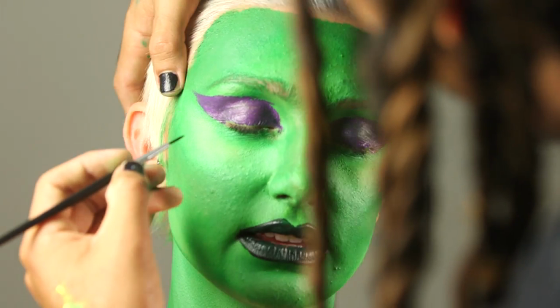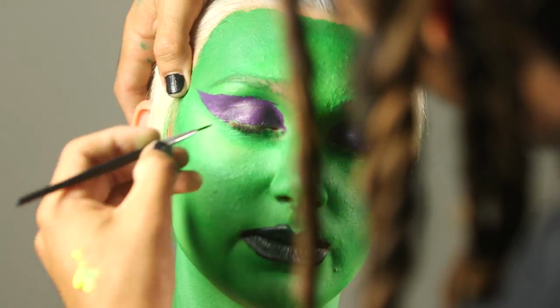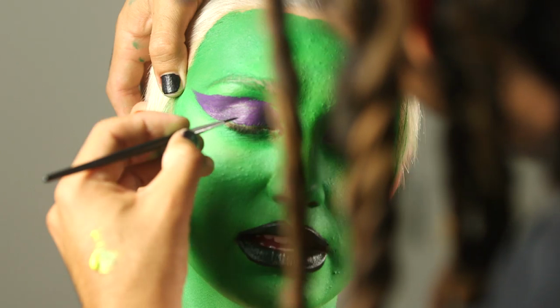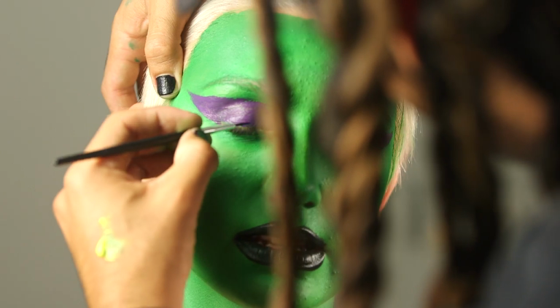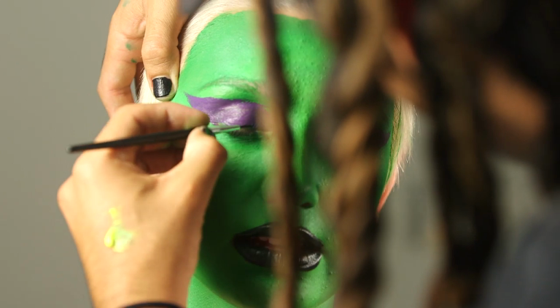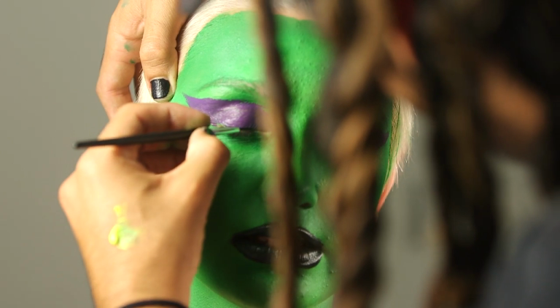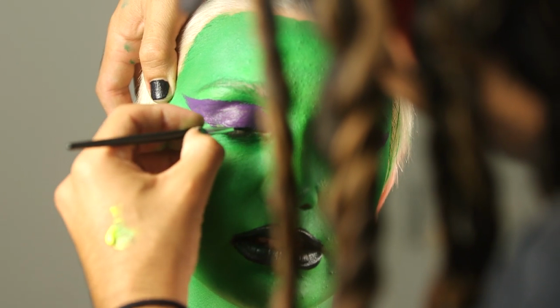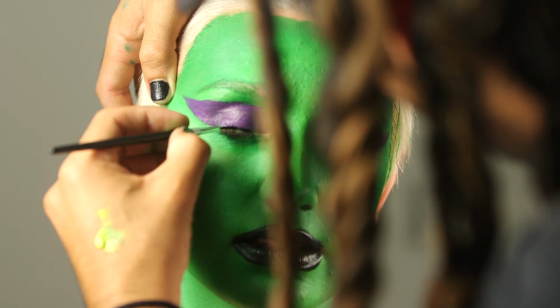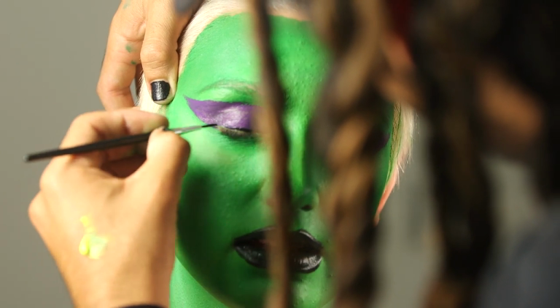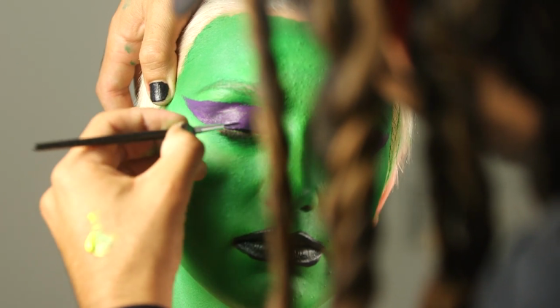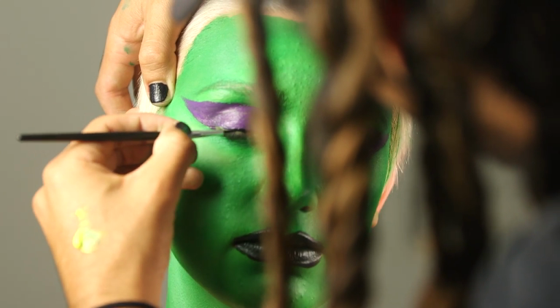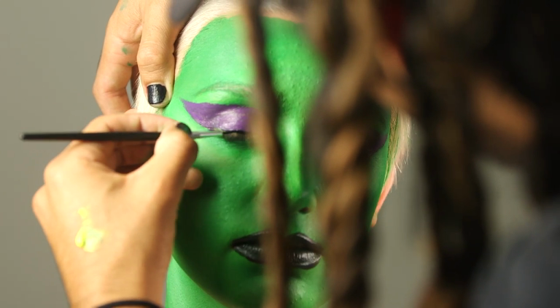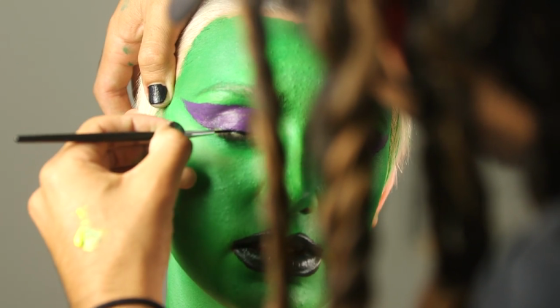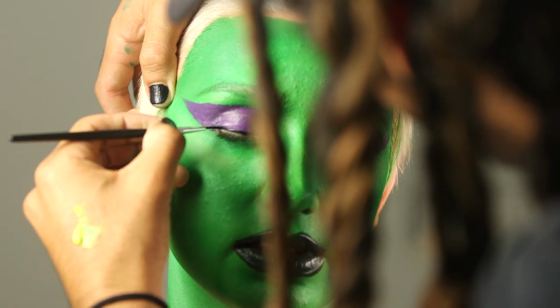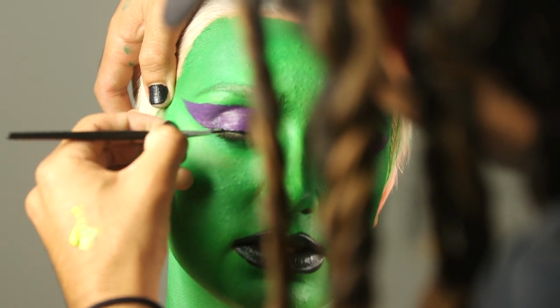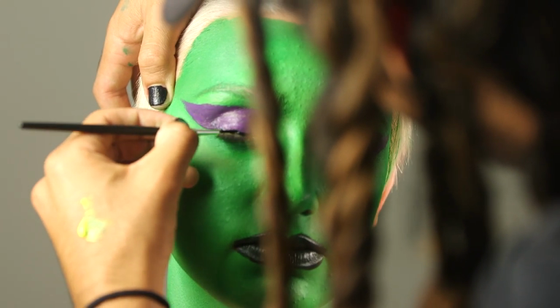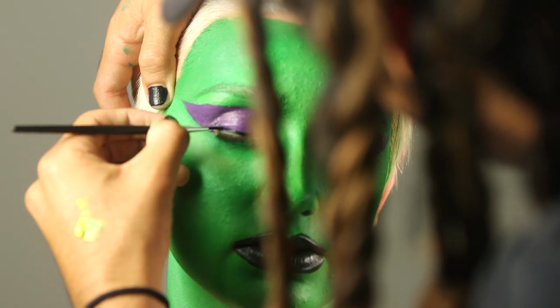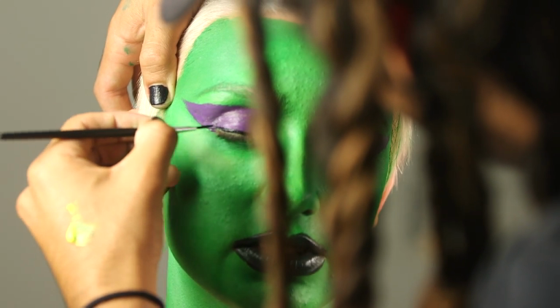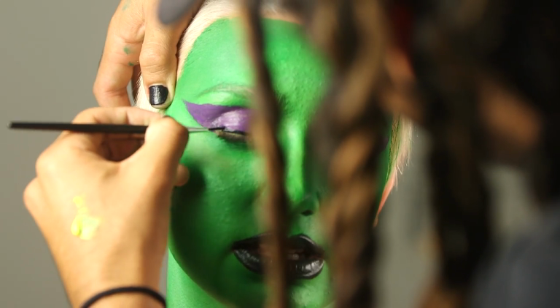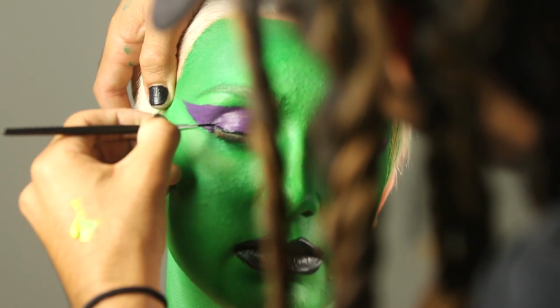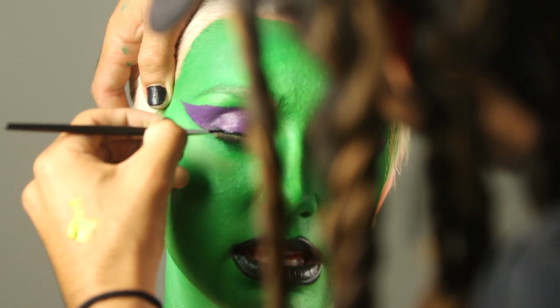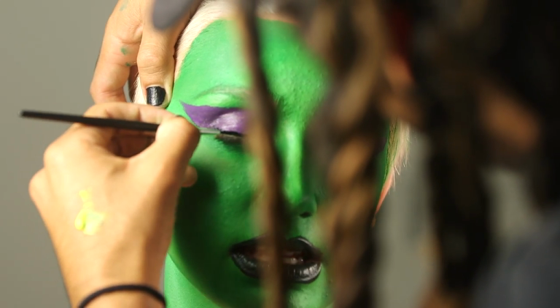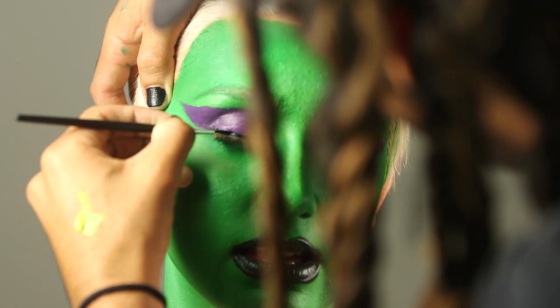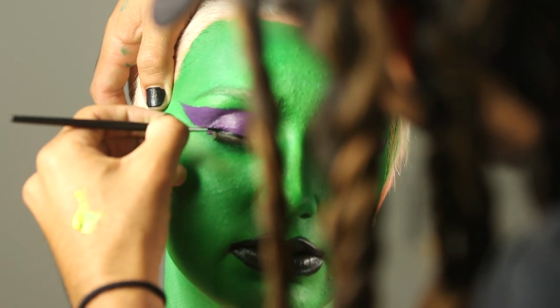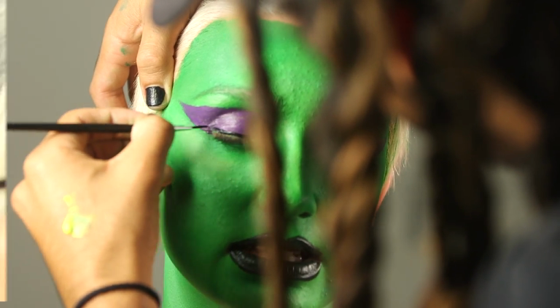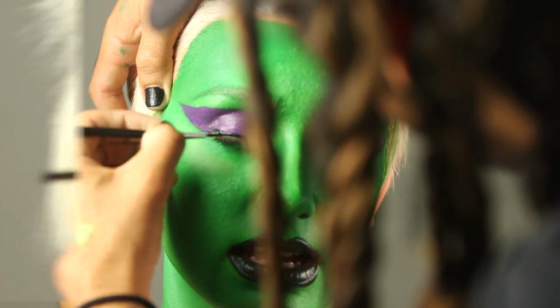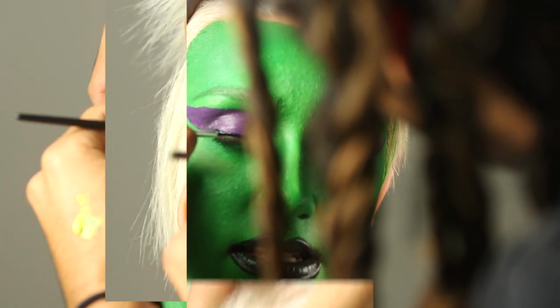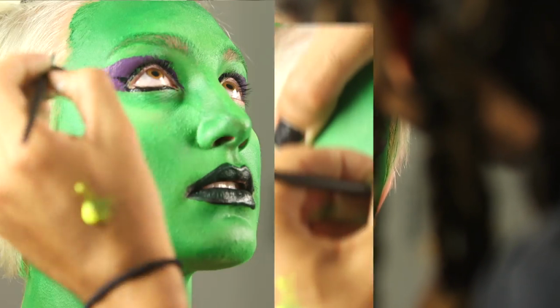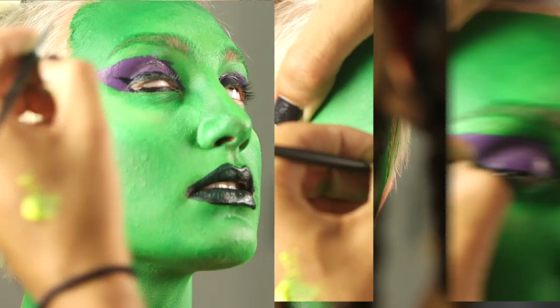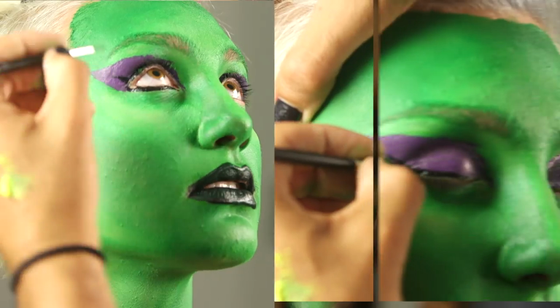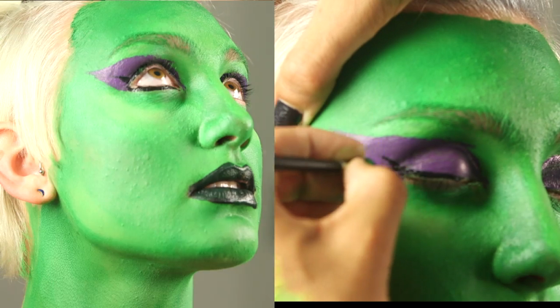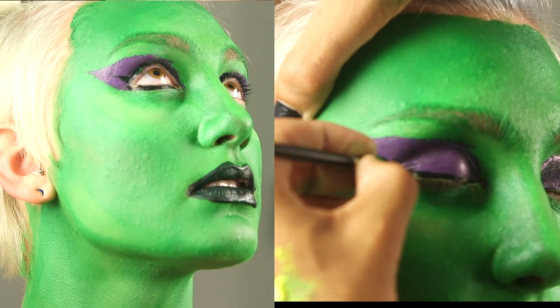Line the eyes with a fine tip brush and black Tulip body paint or liquid eyeliner, and then allow to dry.